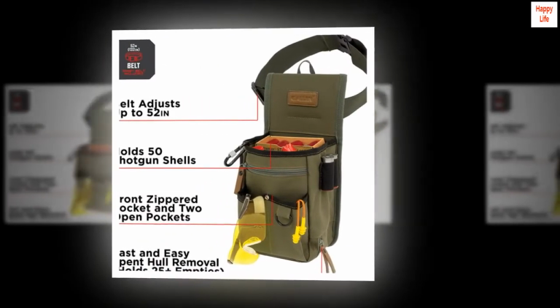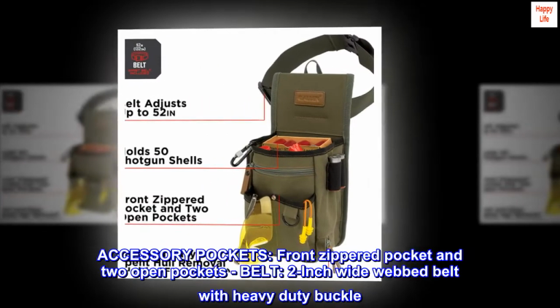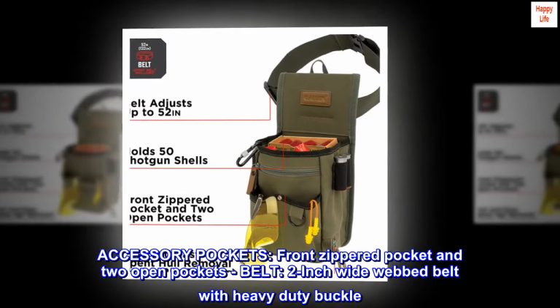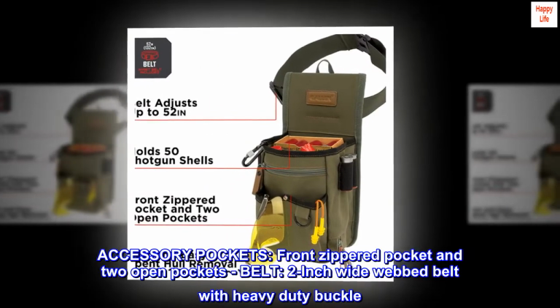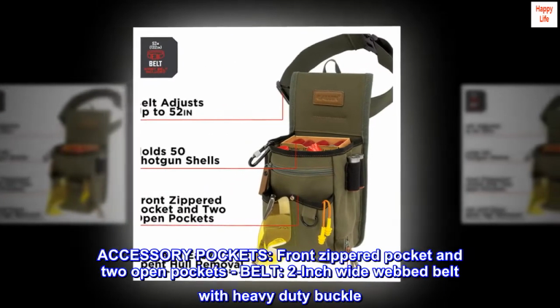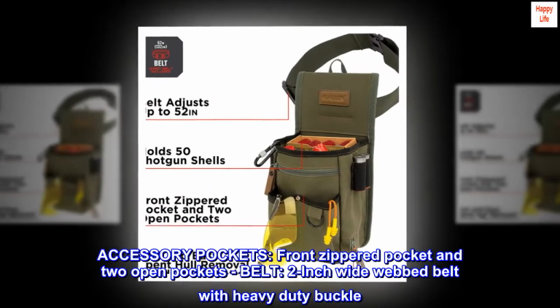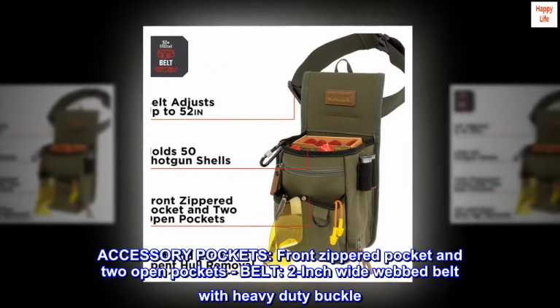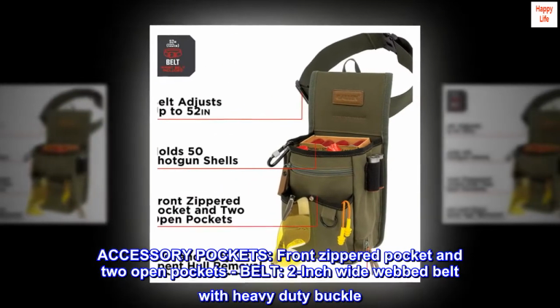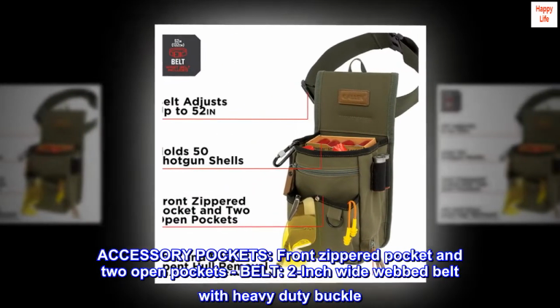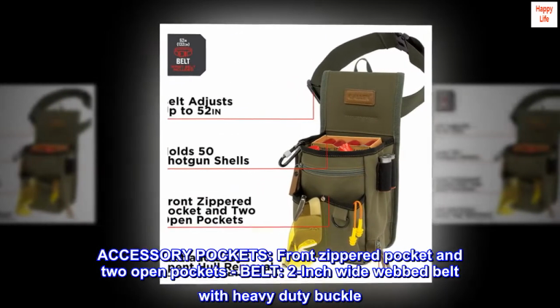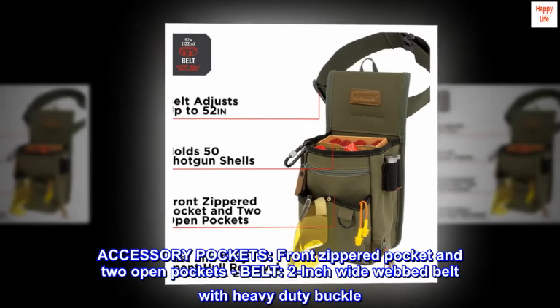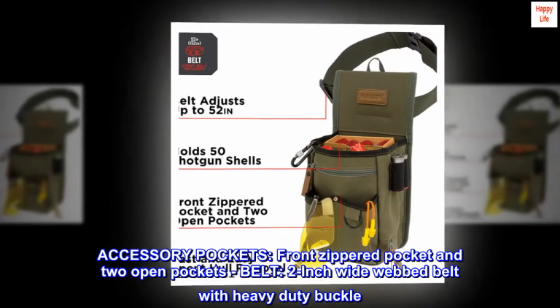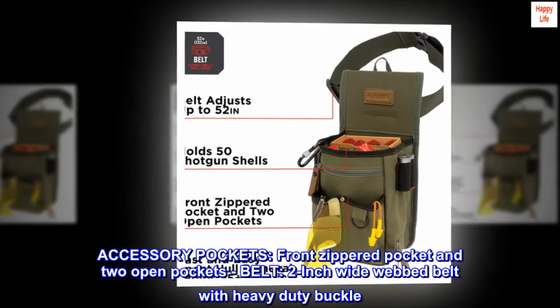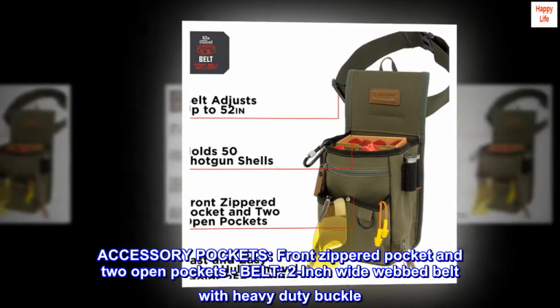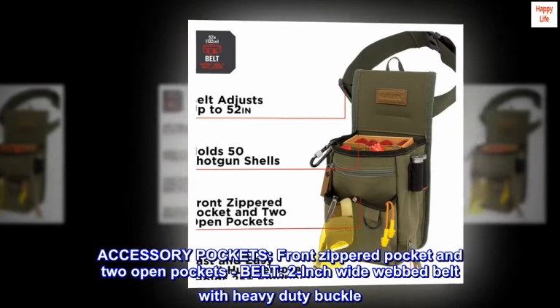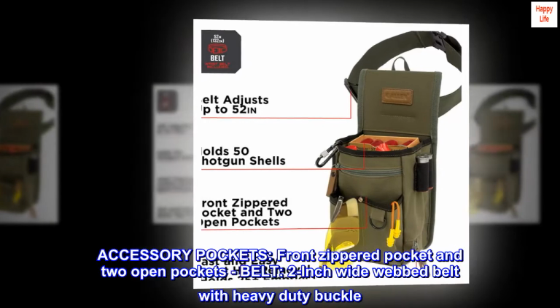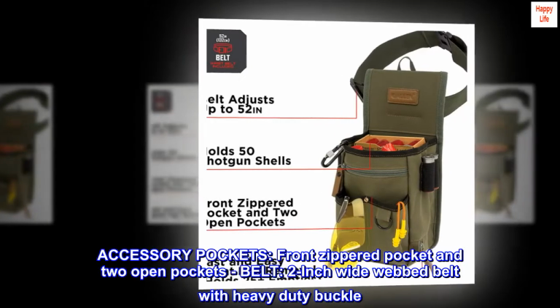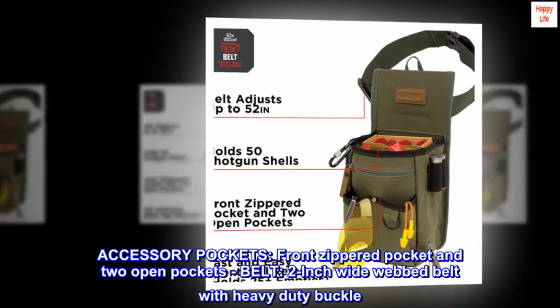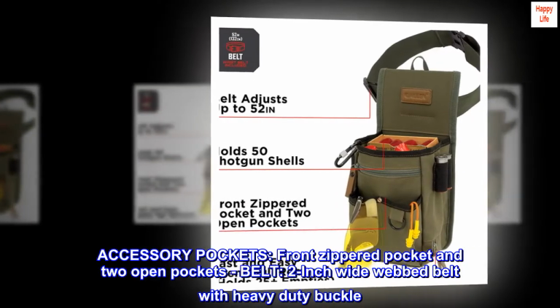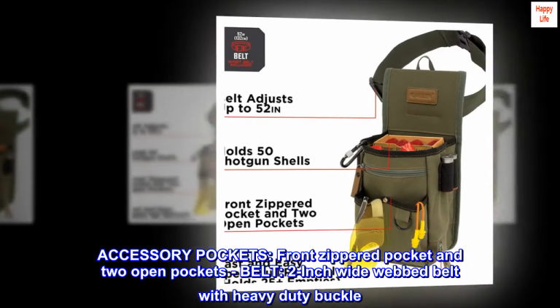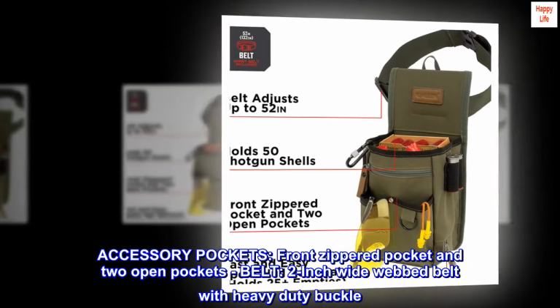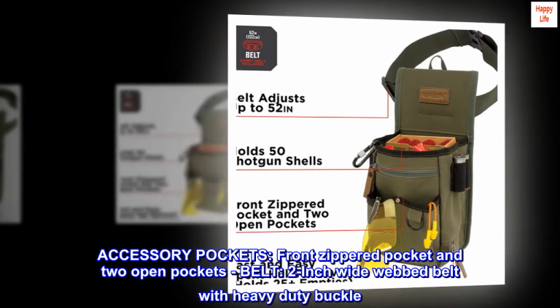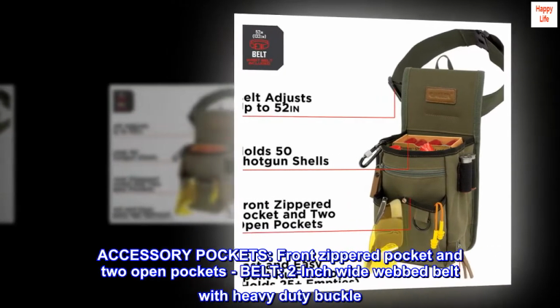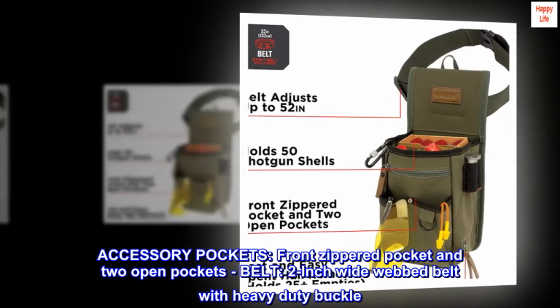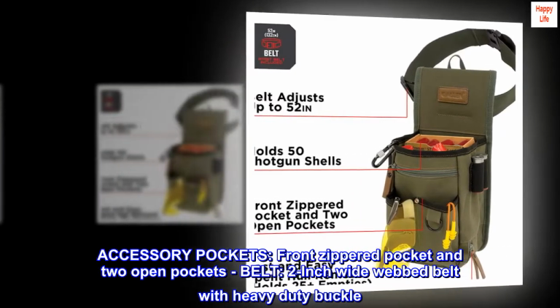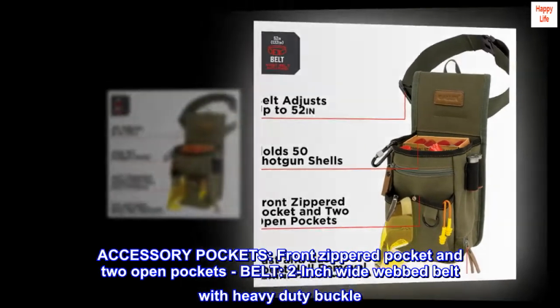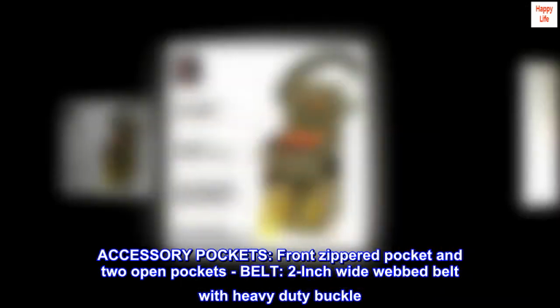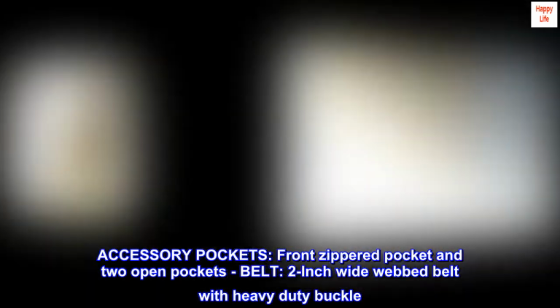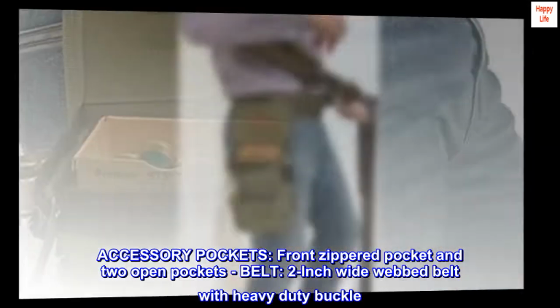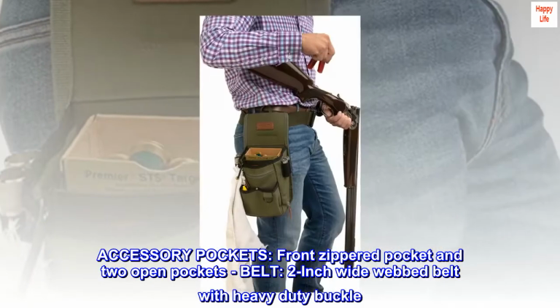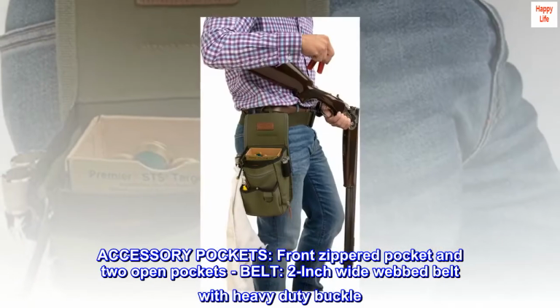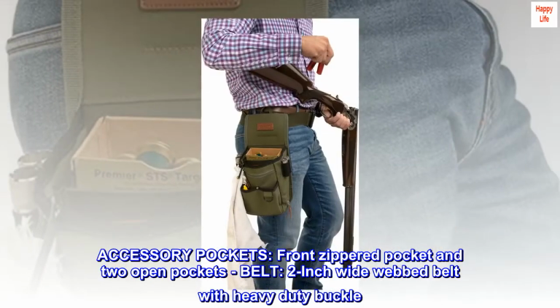Accessory pockets: front zippered pocket and two open pockets. Belt: two-inch wide webbed belt with heavy-duty buckle.